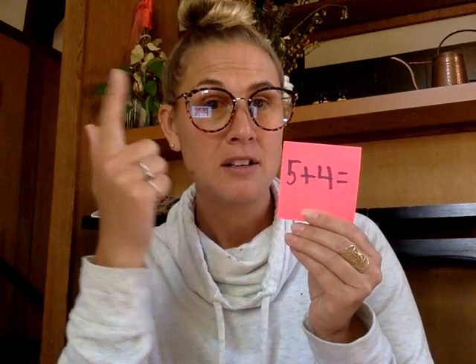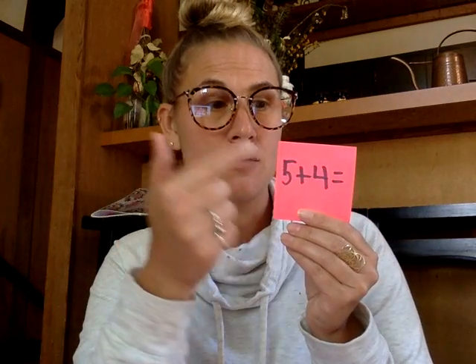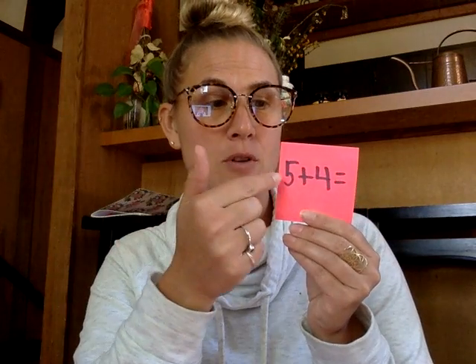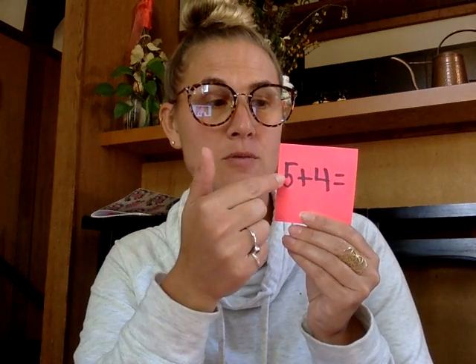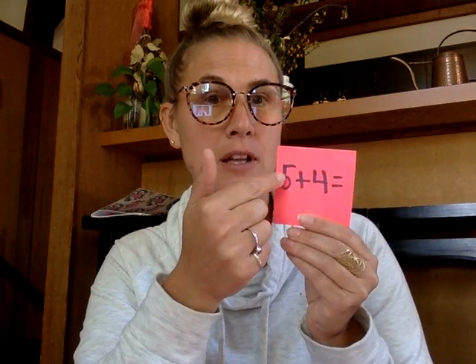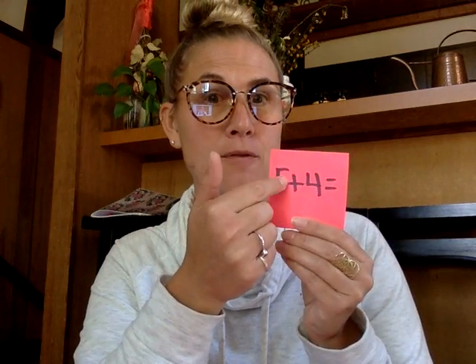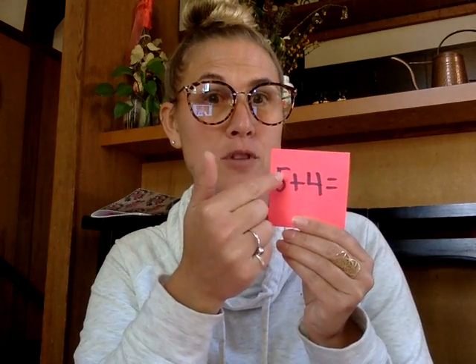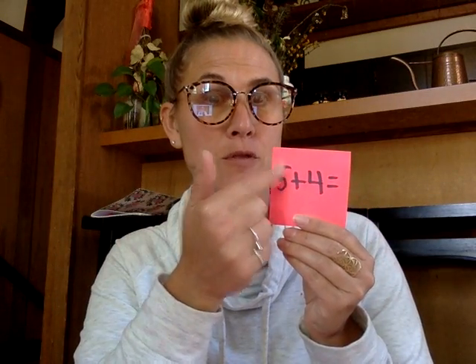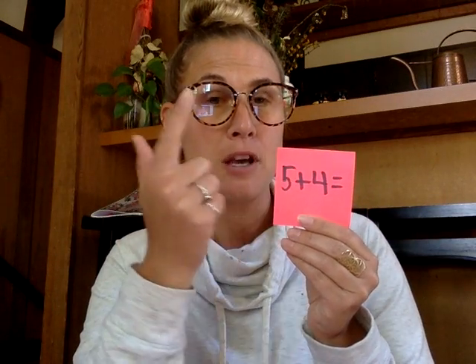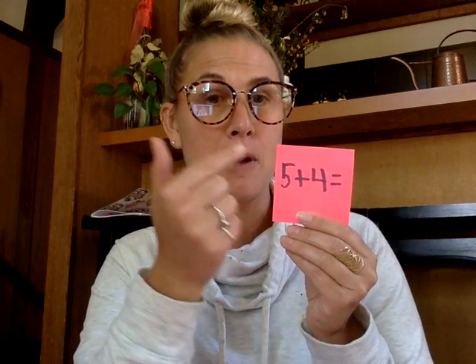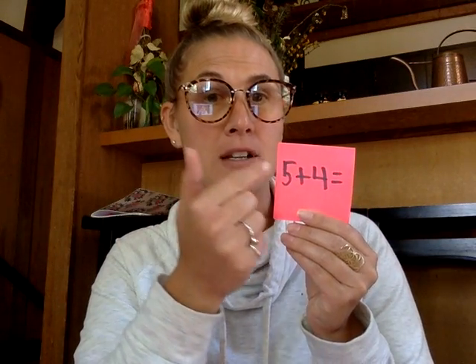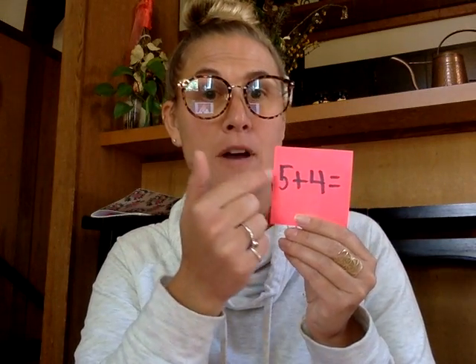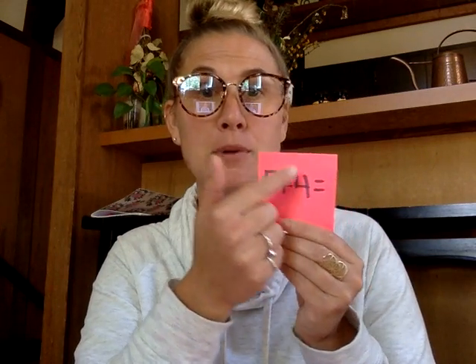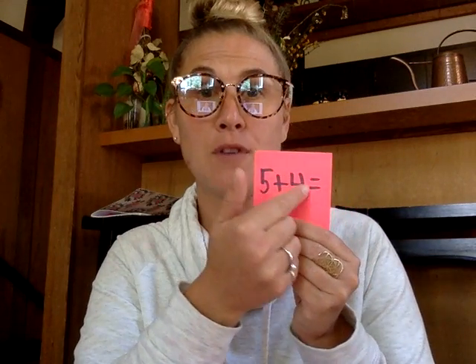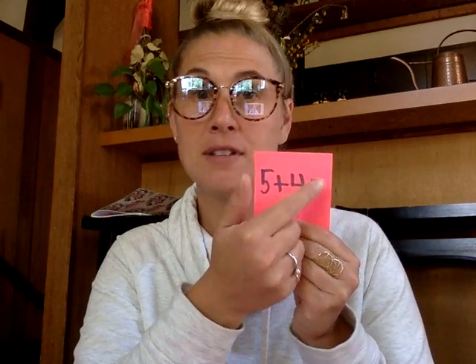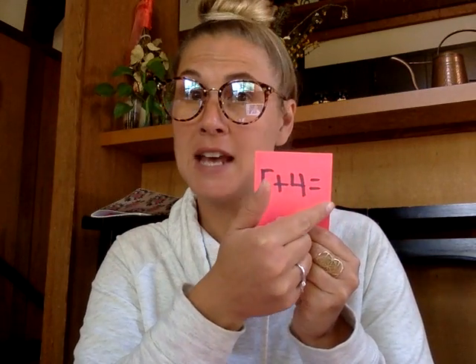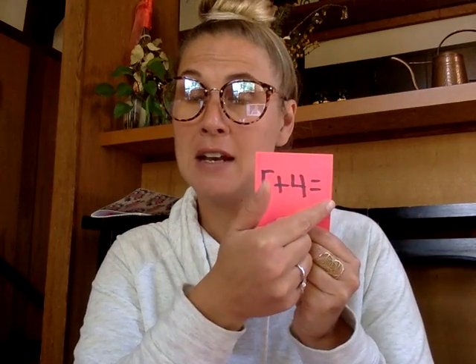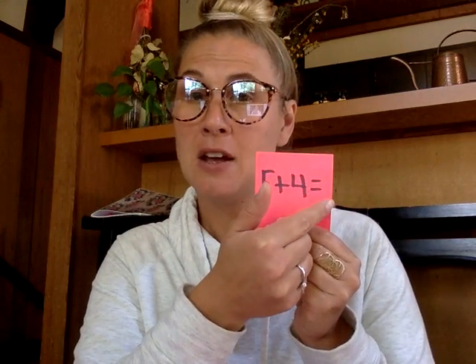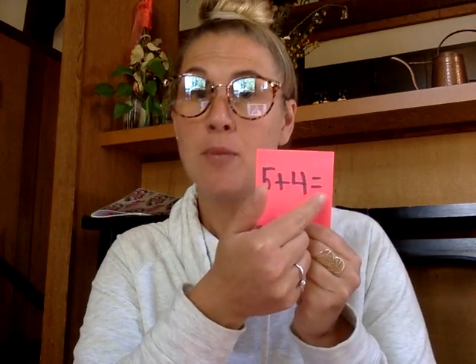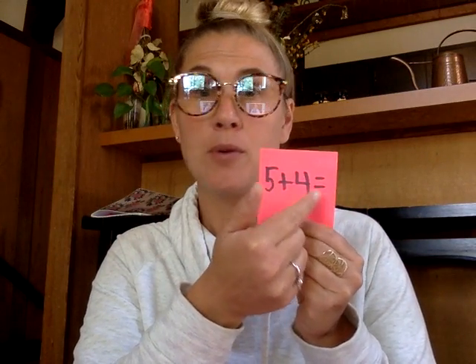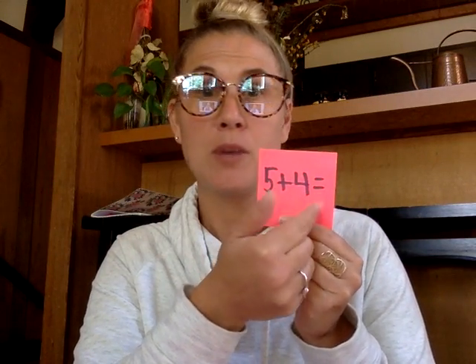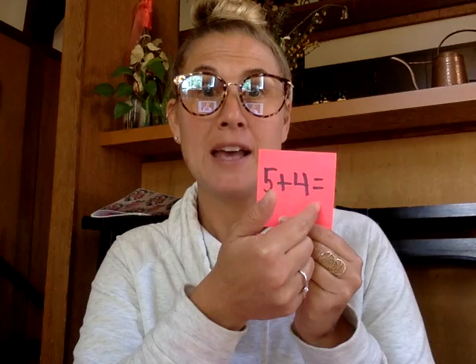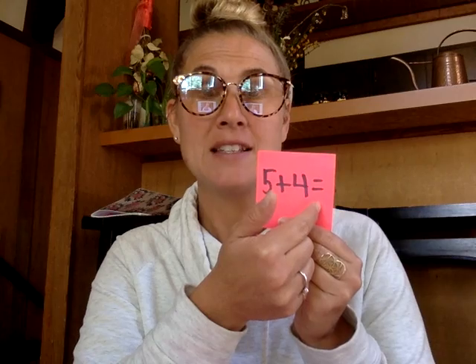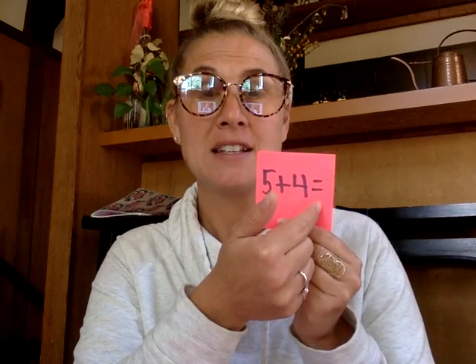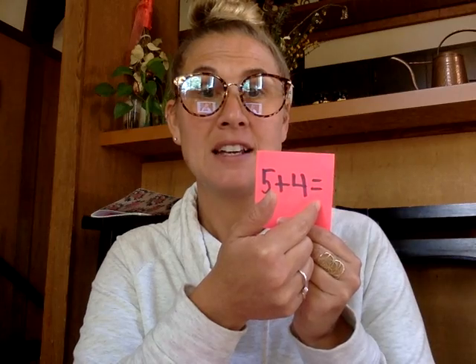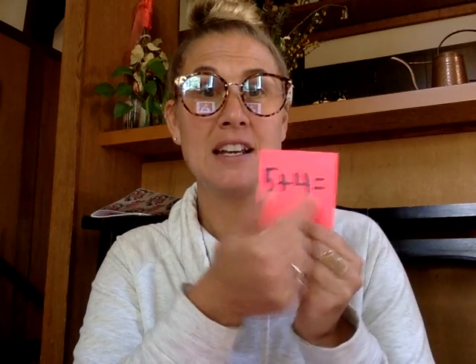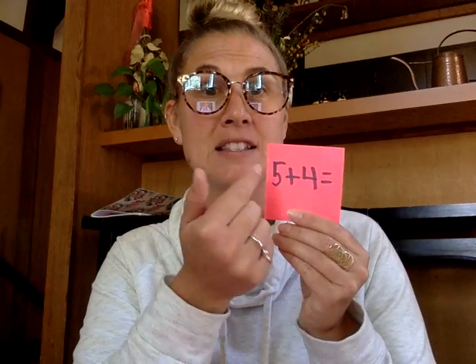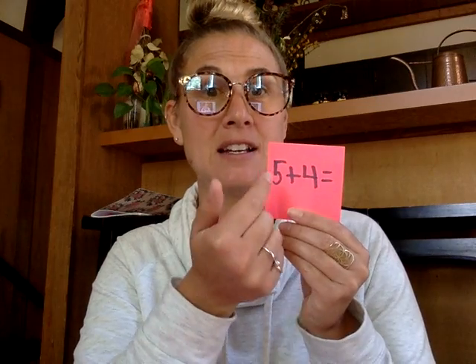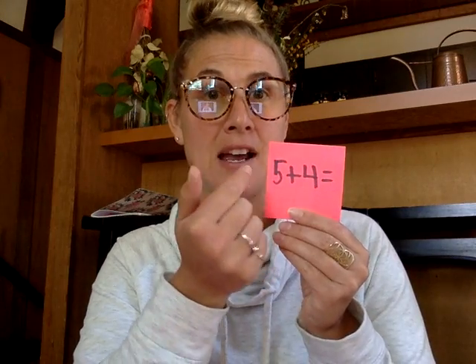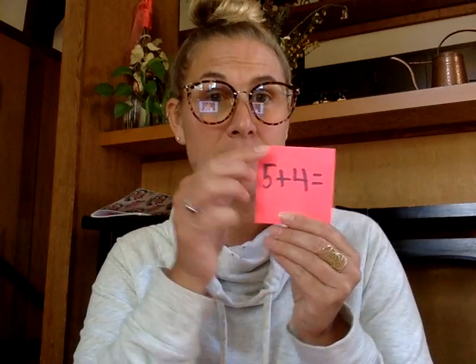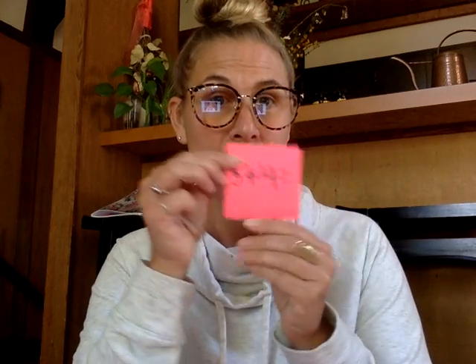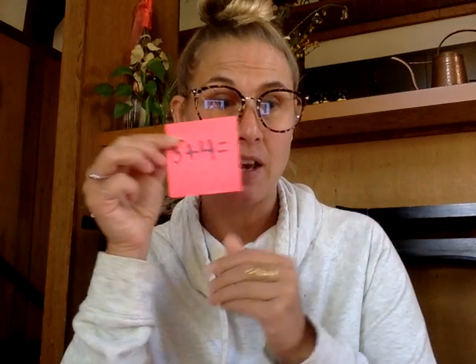So if you think about it as five plus five, it's ten, but with one less, it is nine.